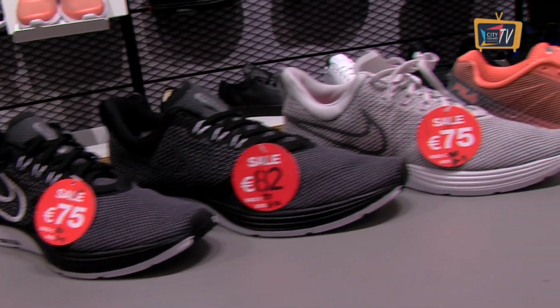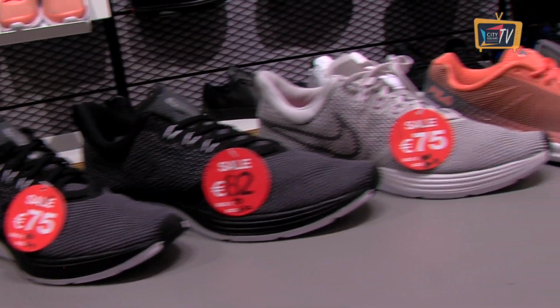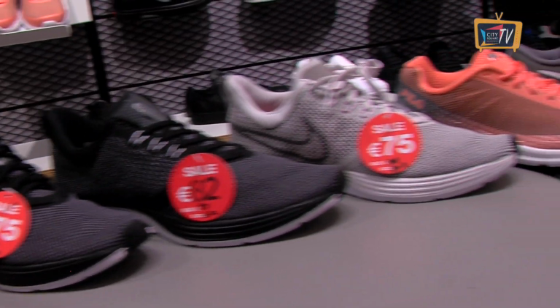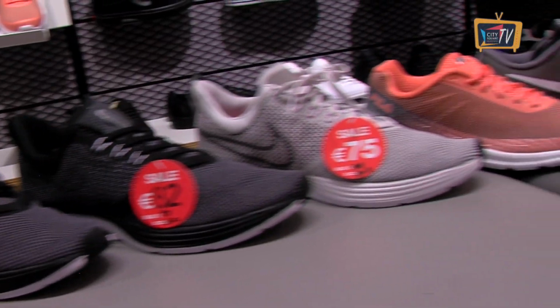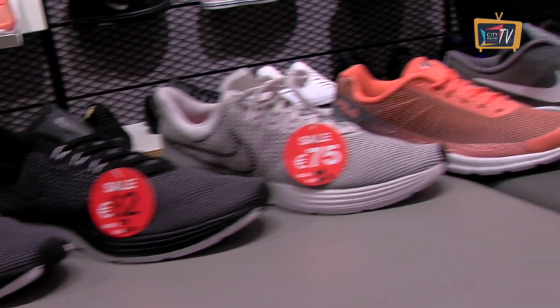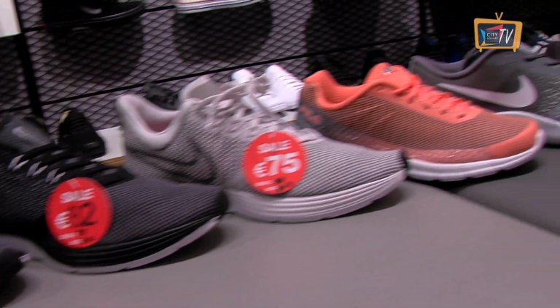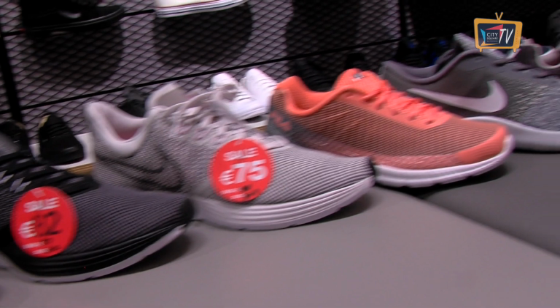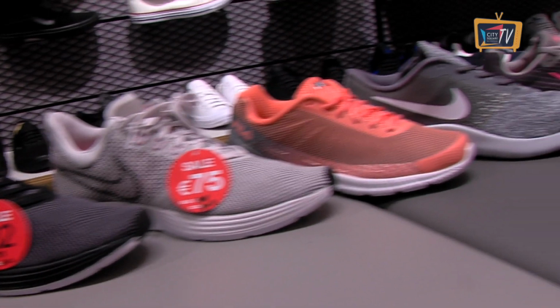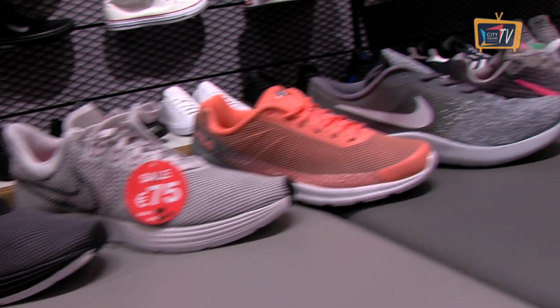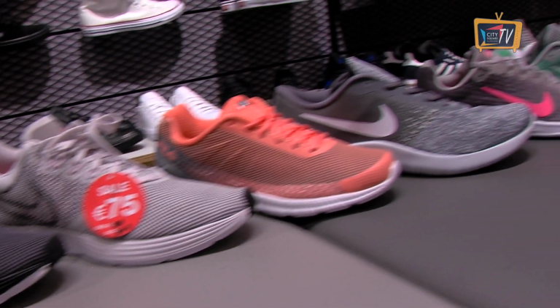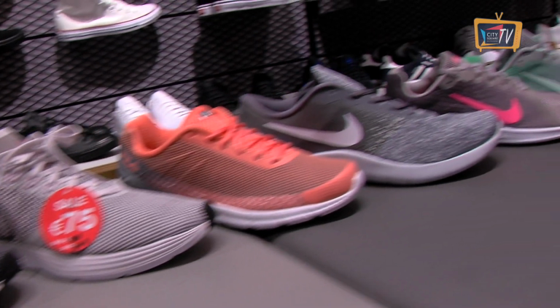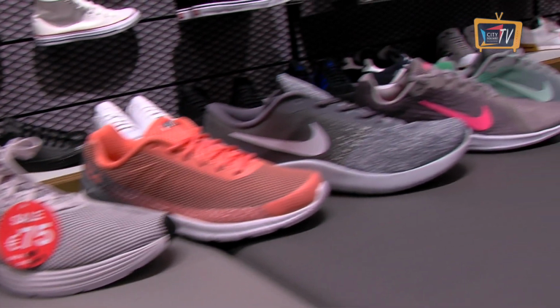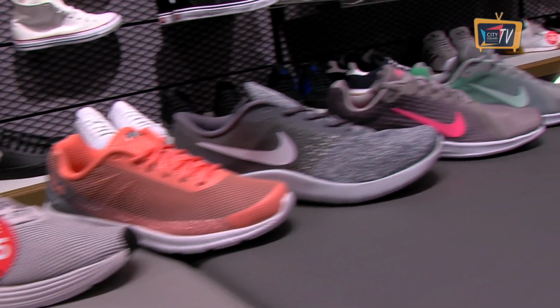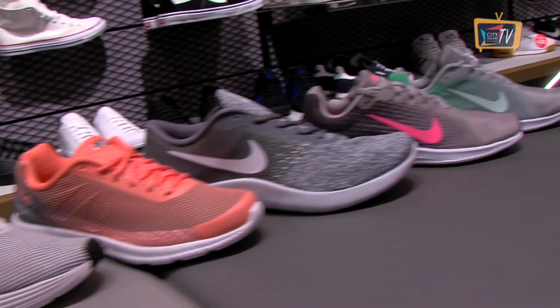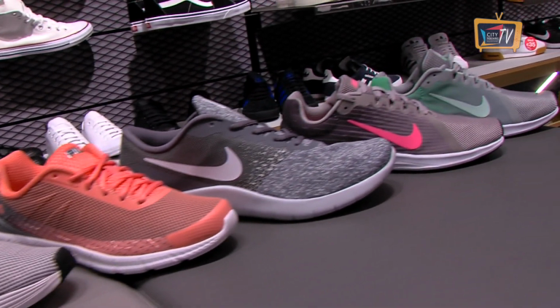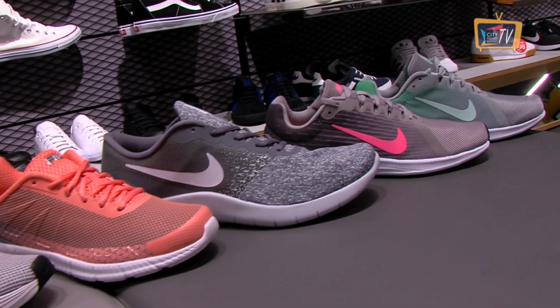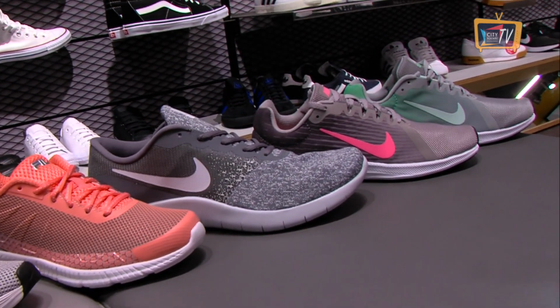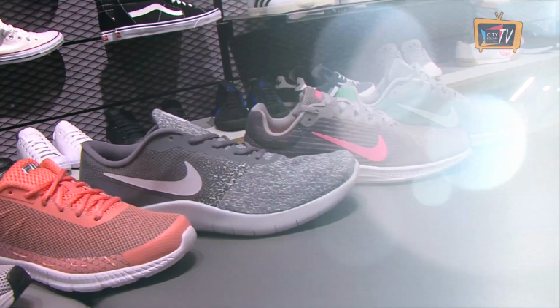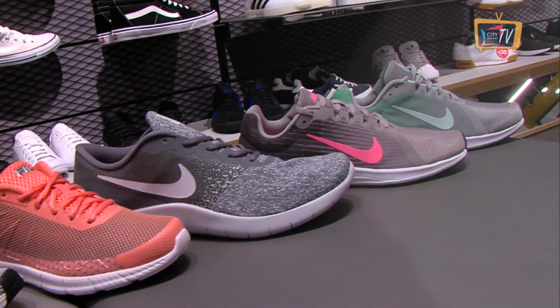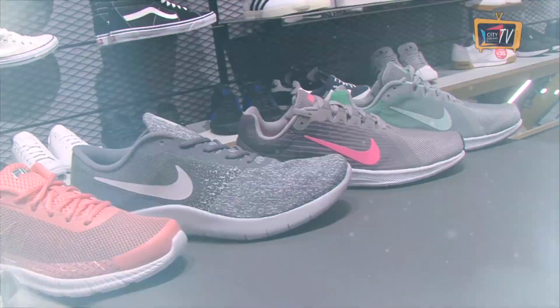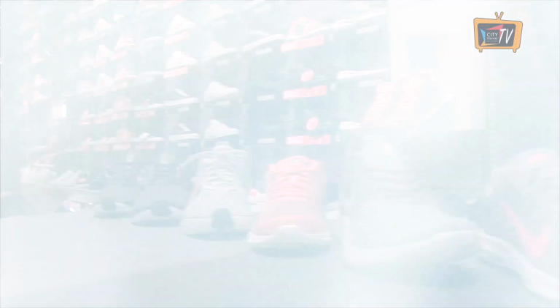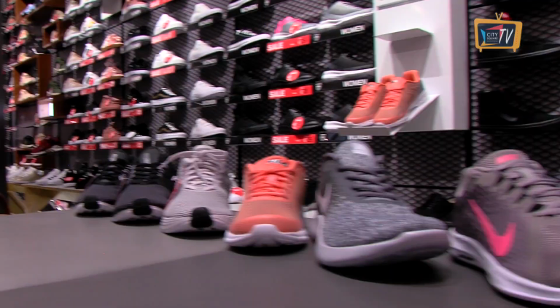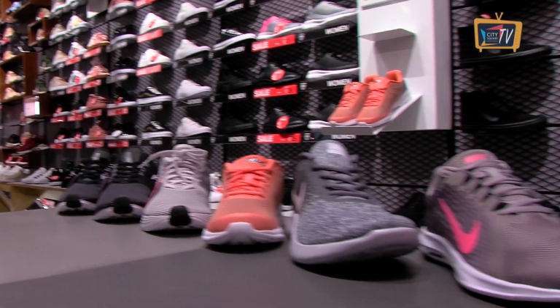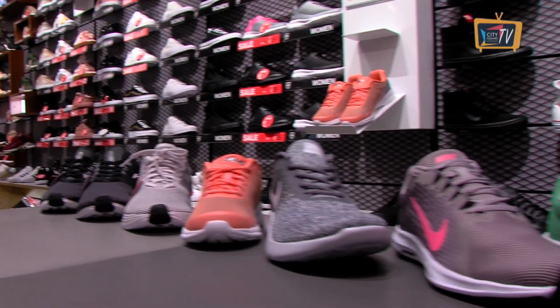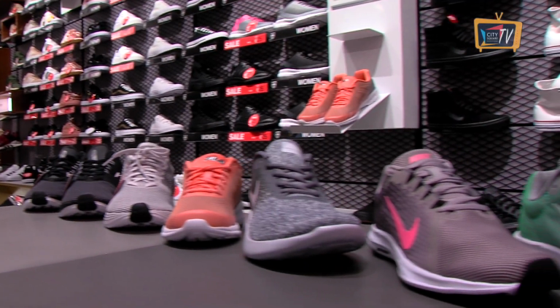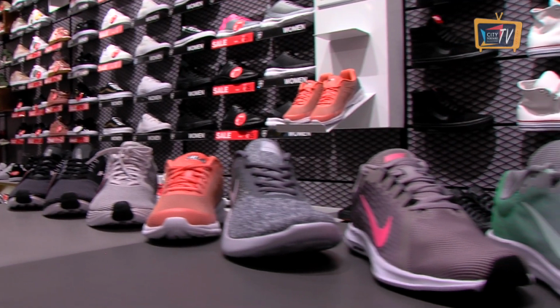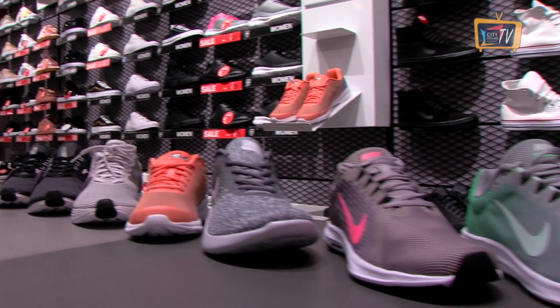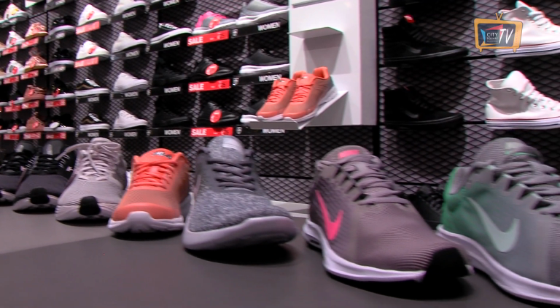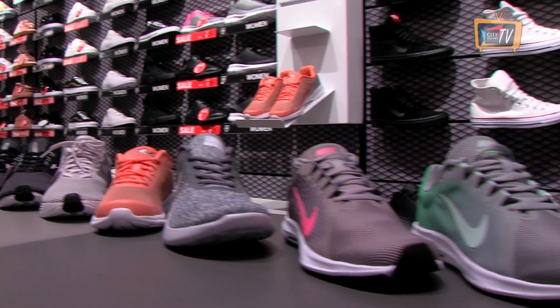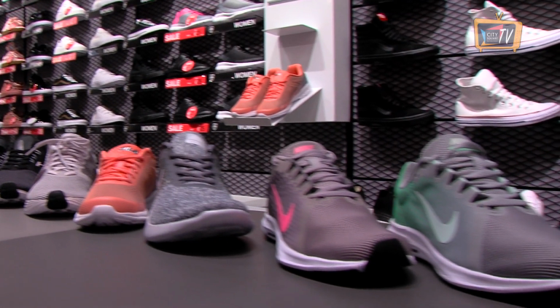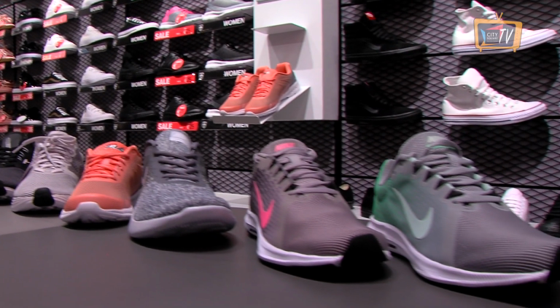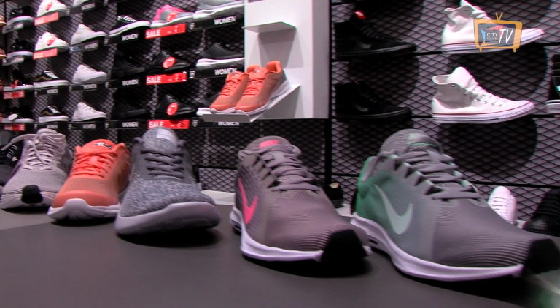Some great options there for both guys and girls, all from JD Sports in City Square. Thanks for watching and see you next time.